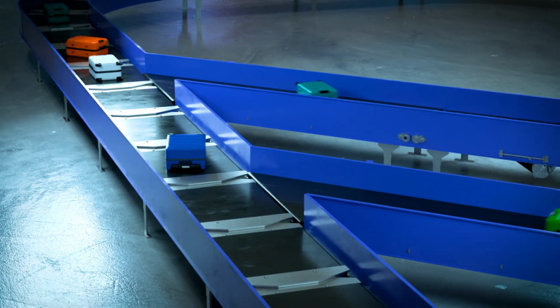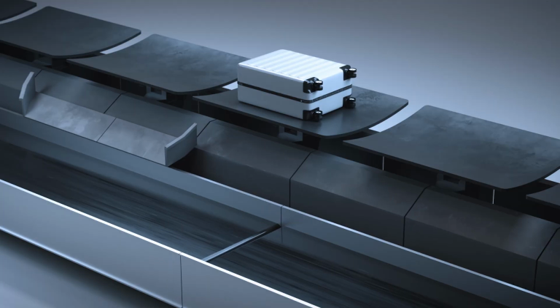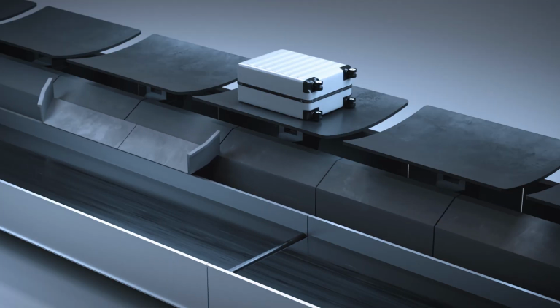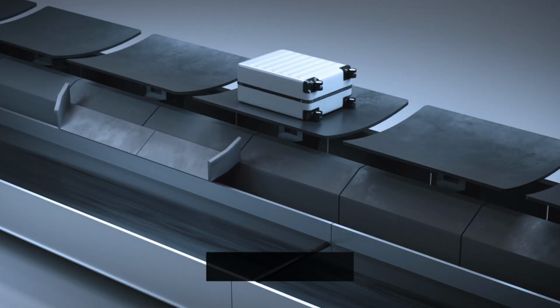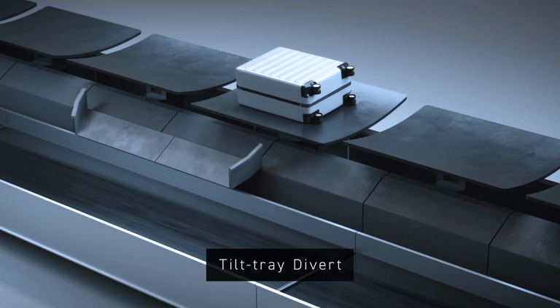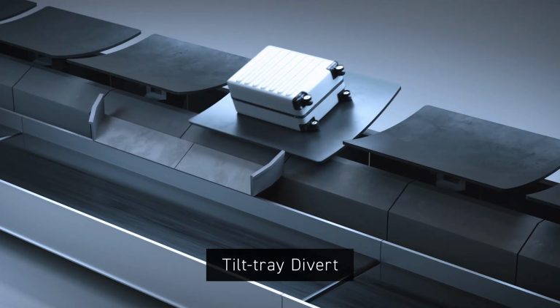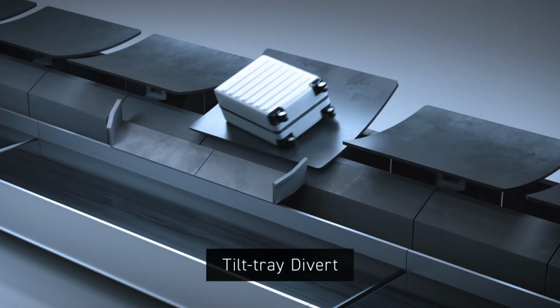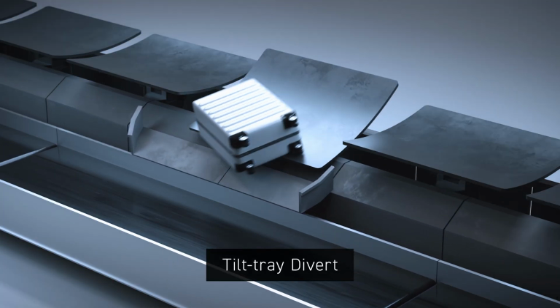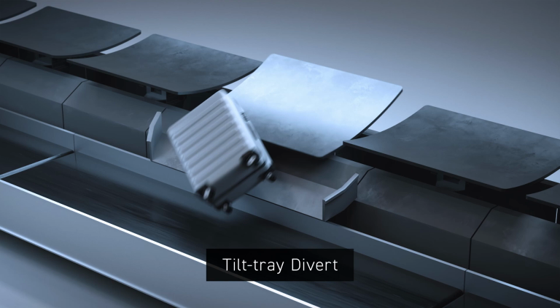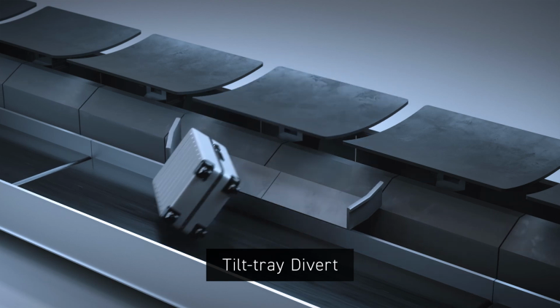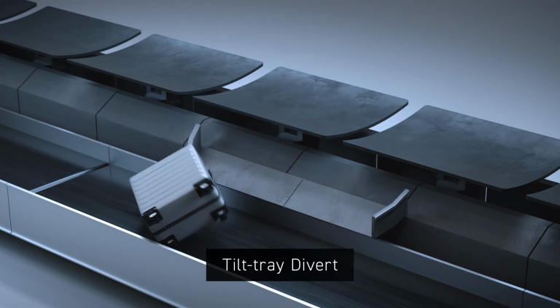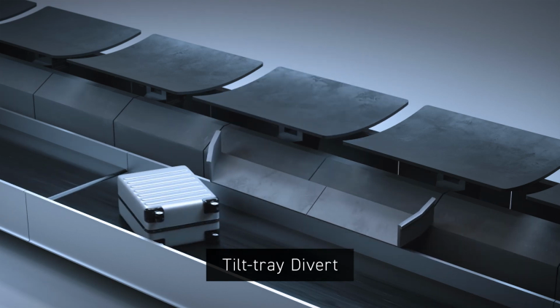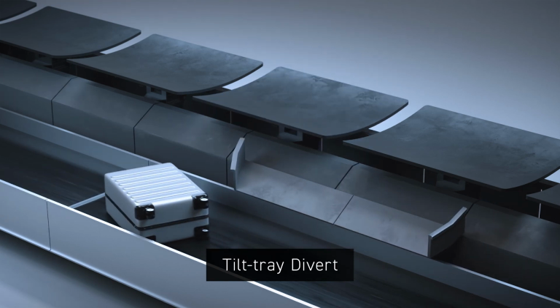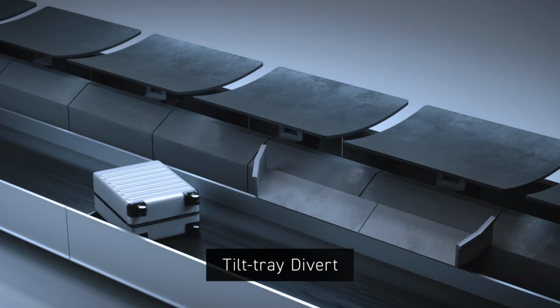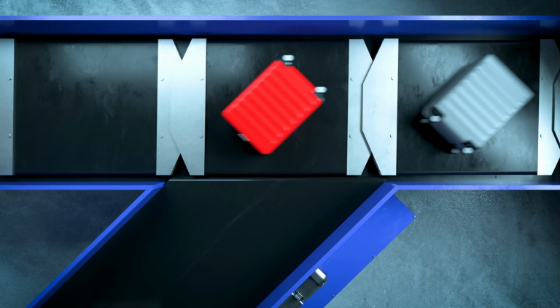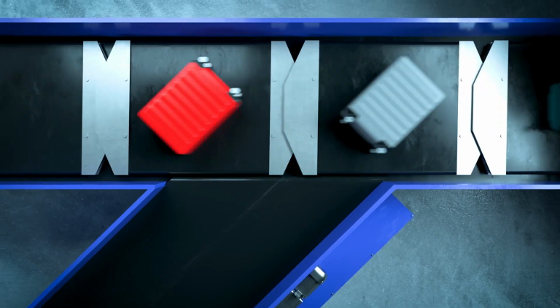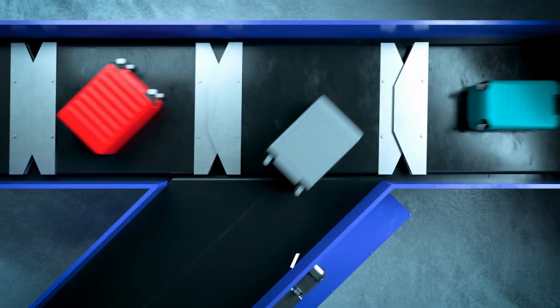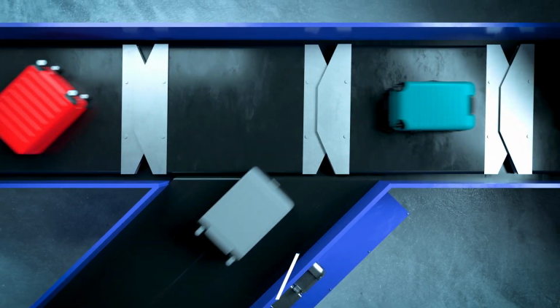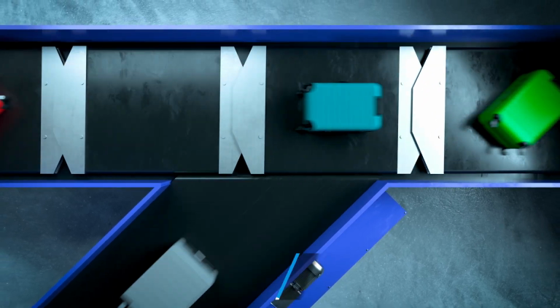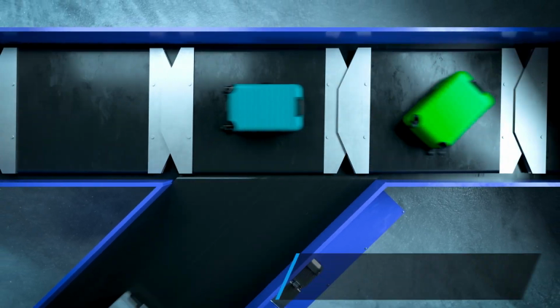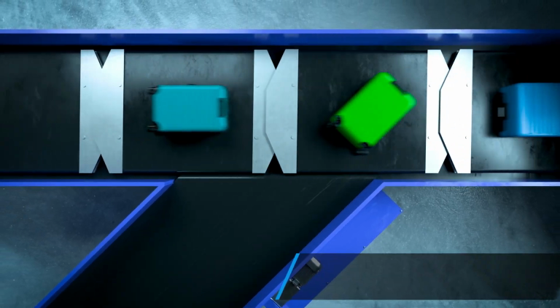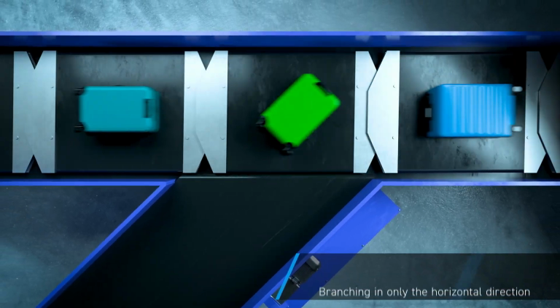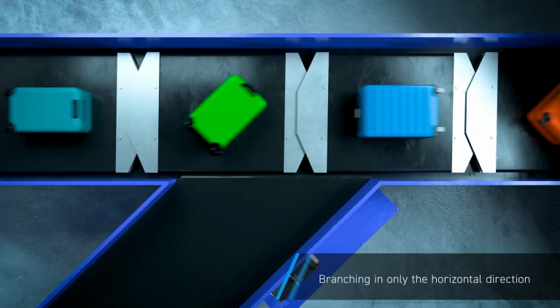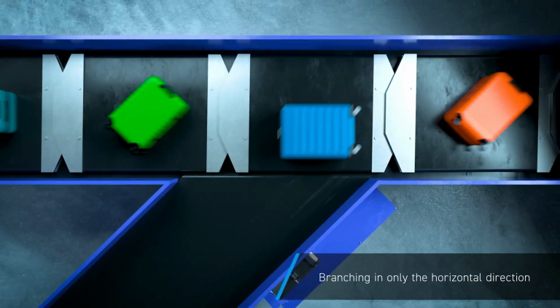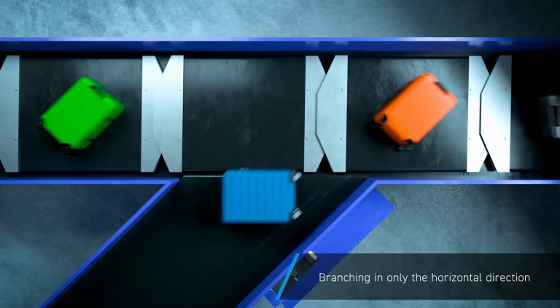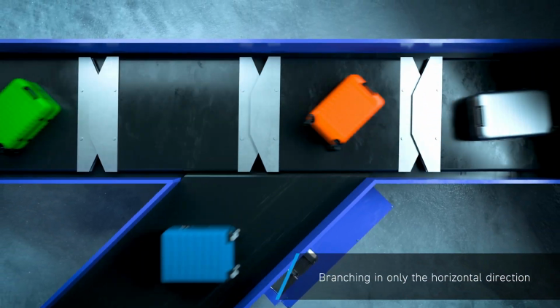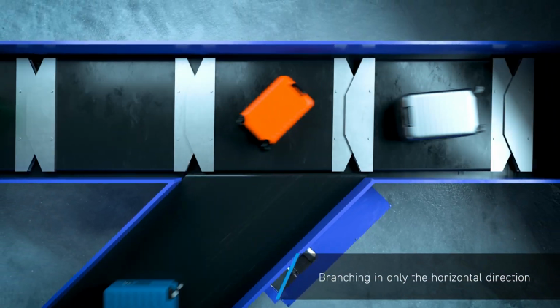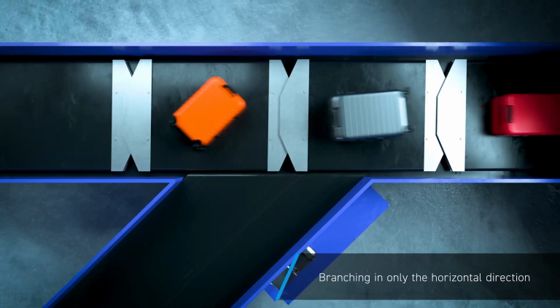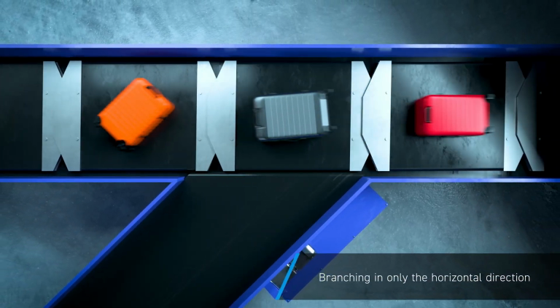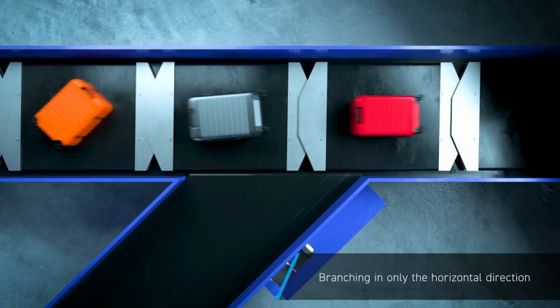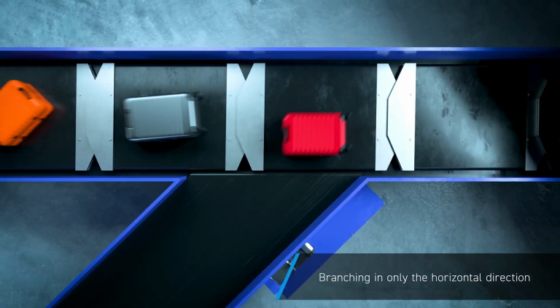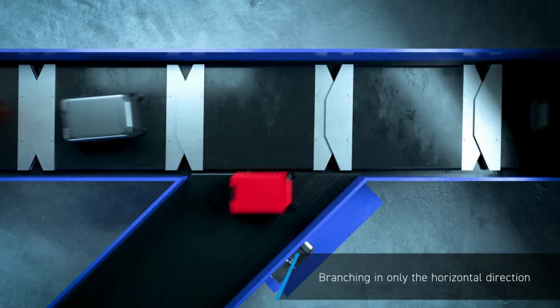Unlike the tilt tray system, which drops baggage to divert, the Belt Carry Sorter uses a belt drive to divert horizontally.